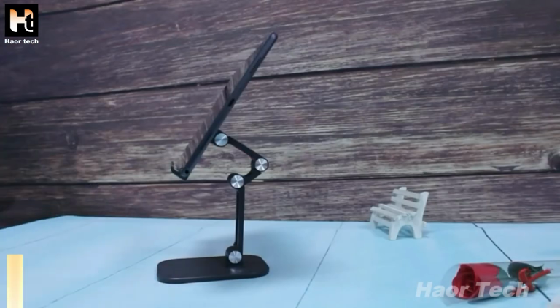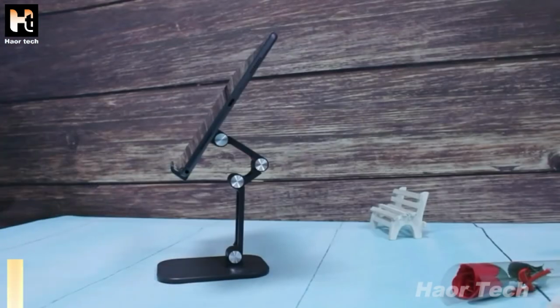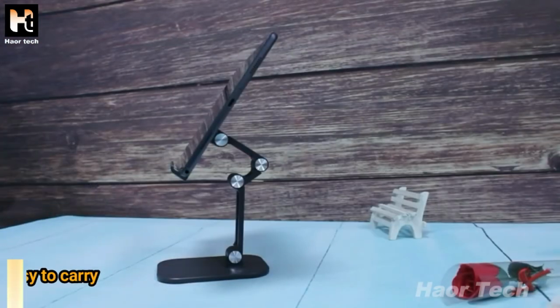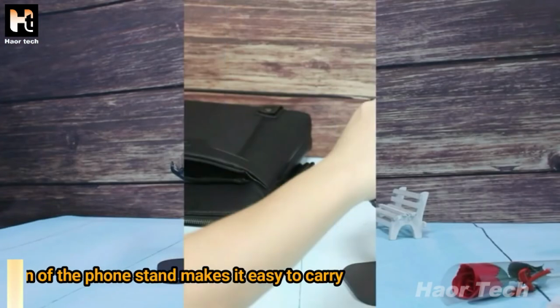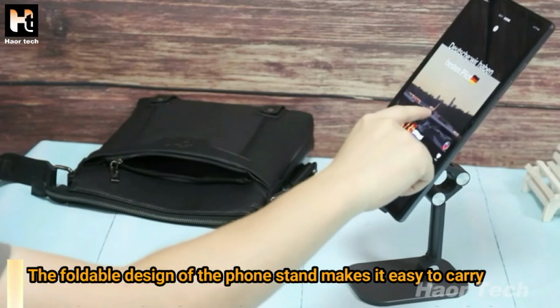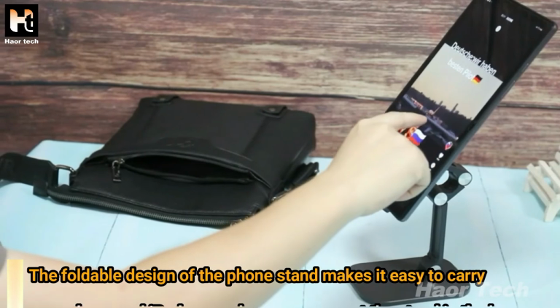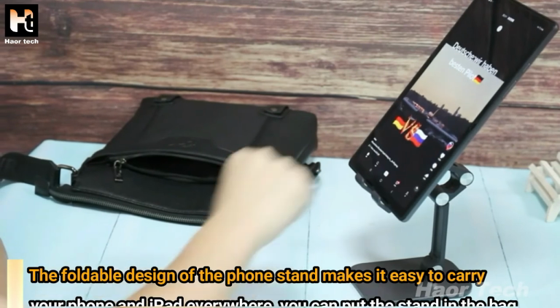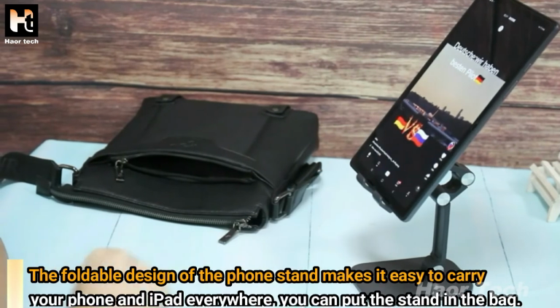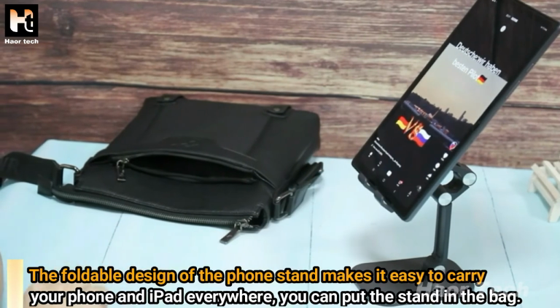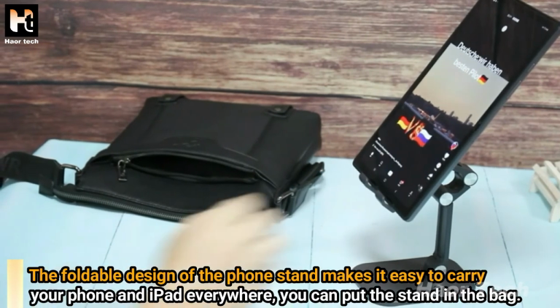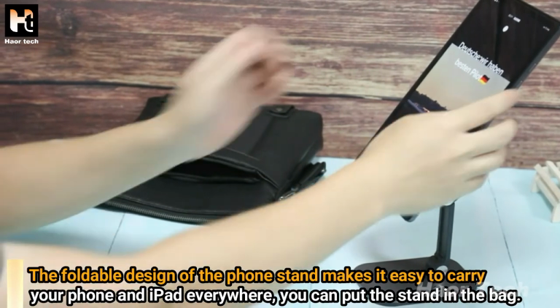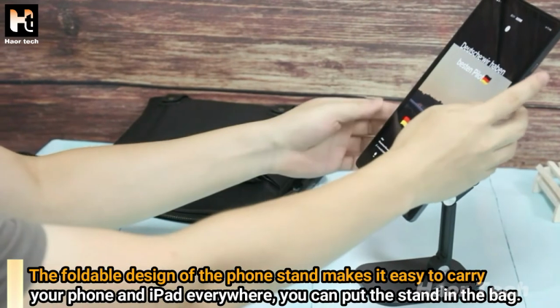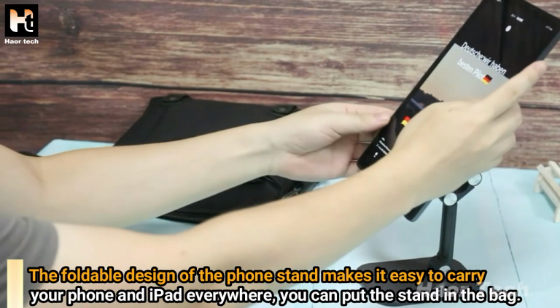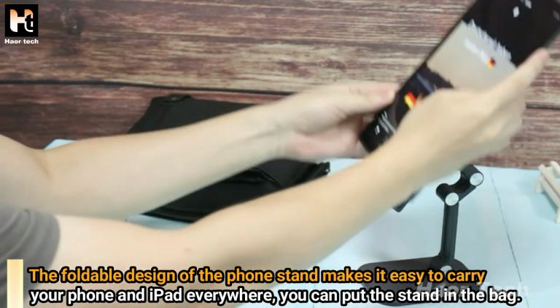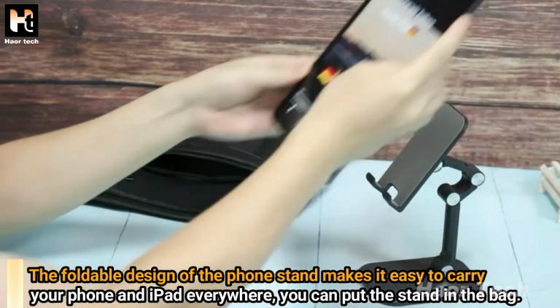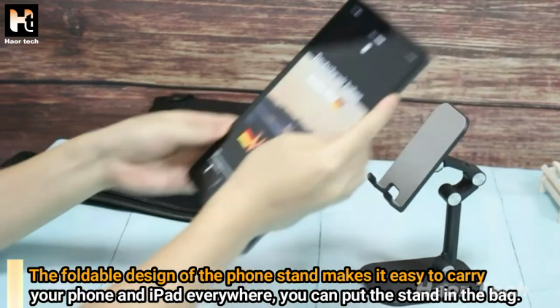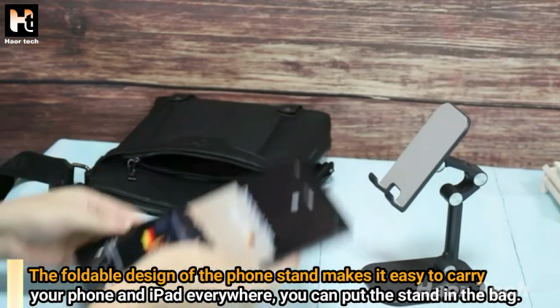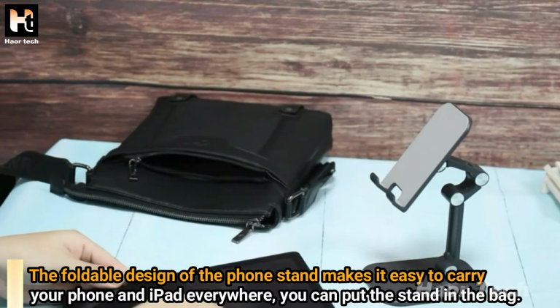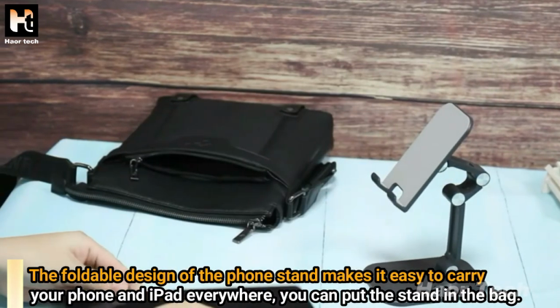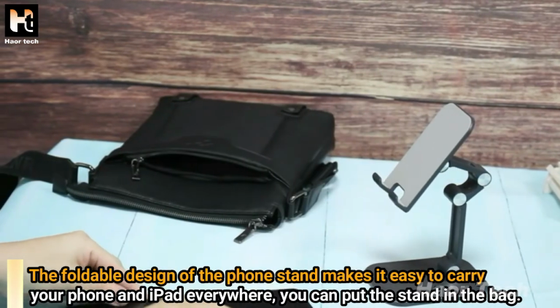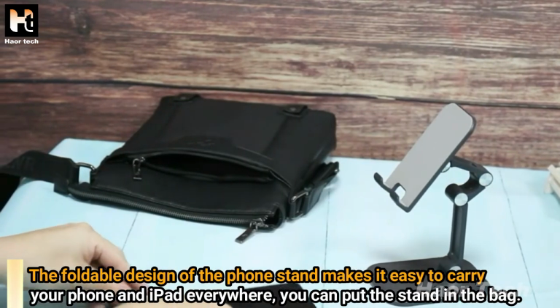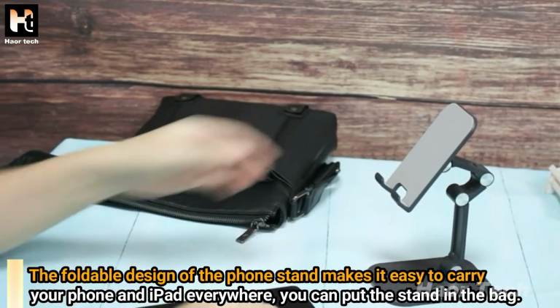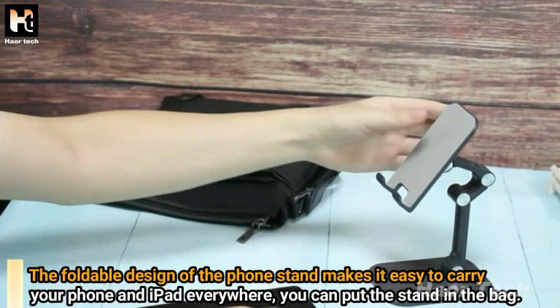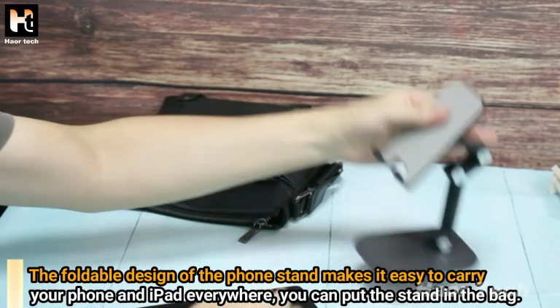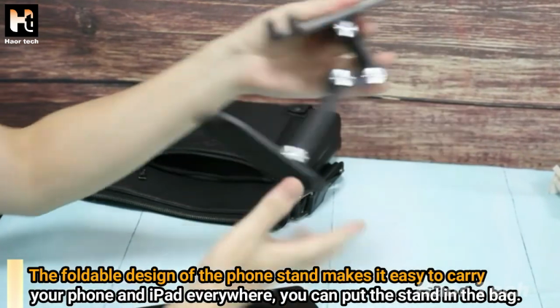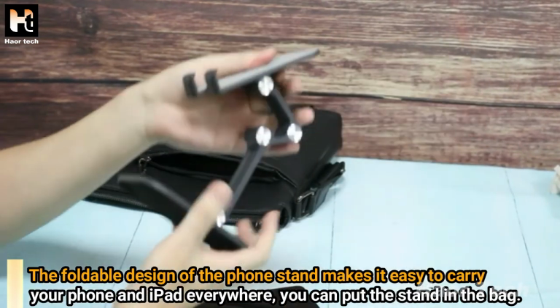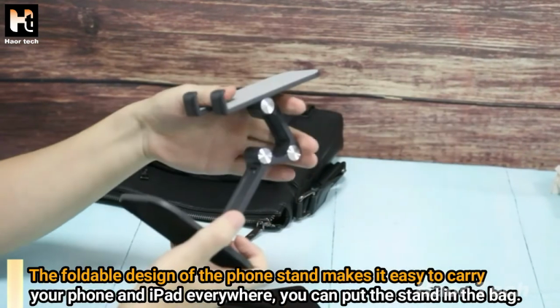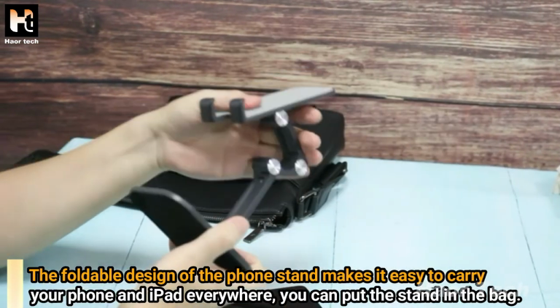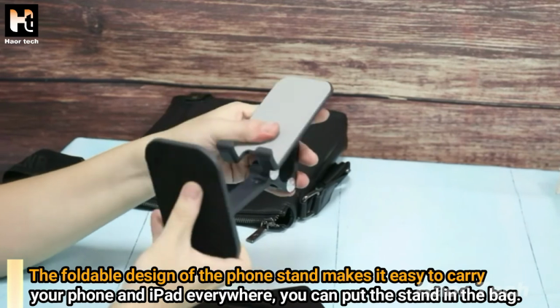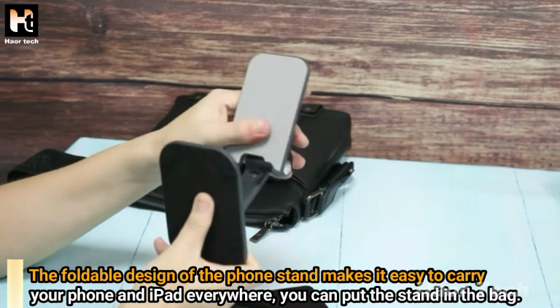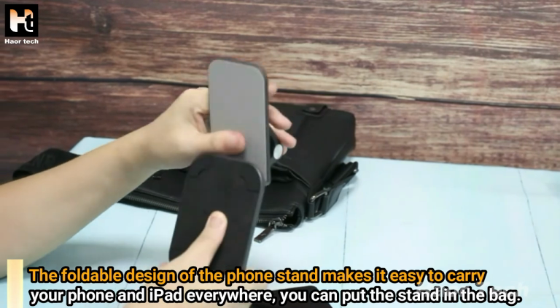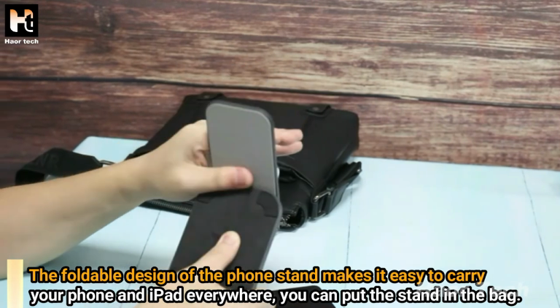The foldable design of the phone stand makes it easy to carry your phone and iPad everywhere — you can easily put the stand in your bag.